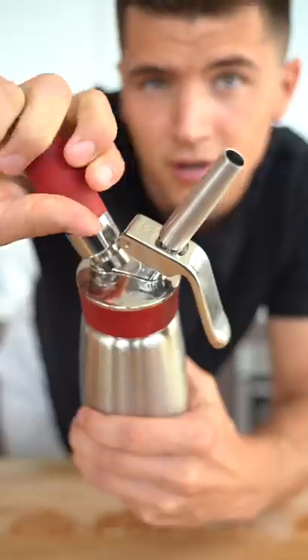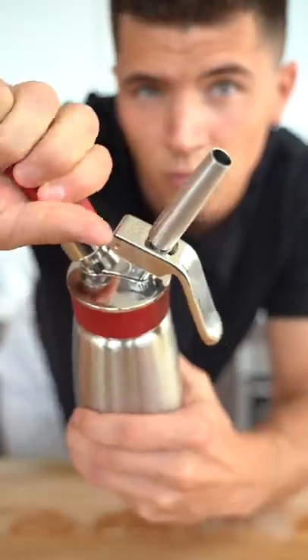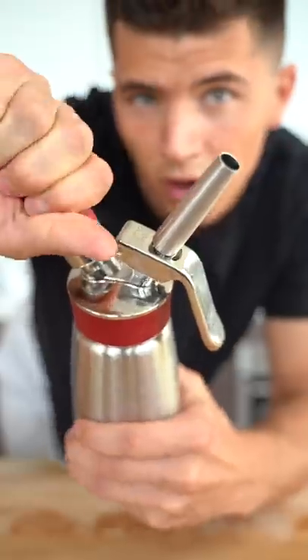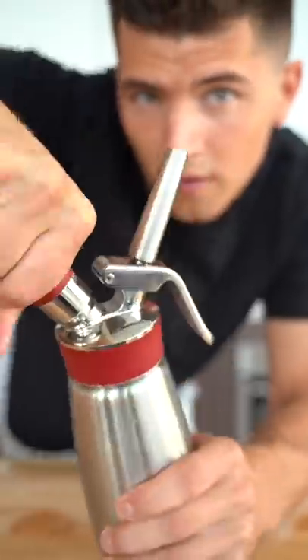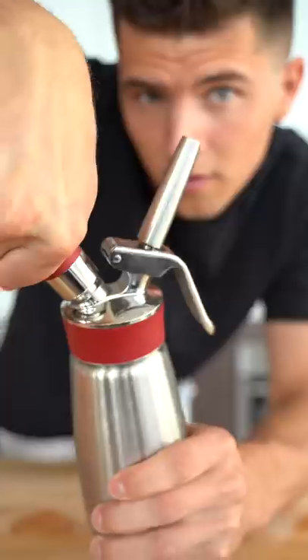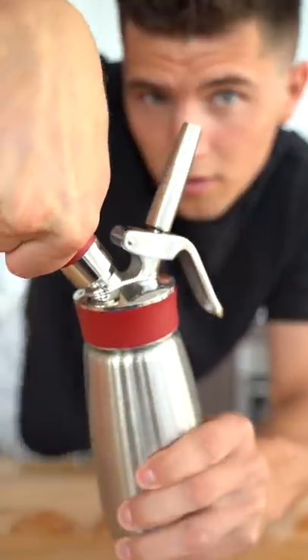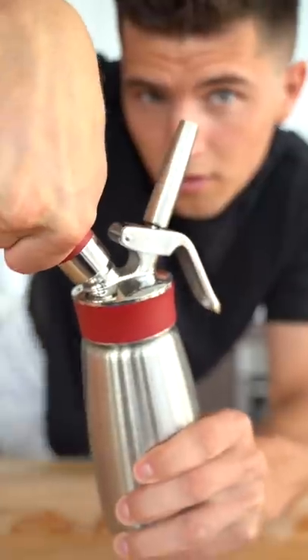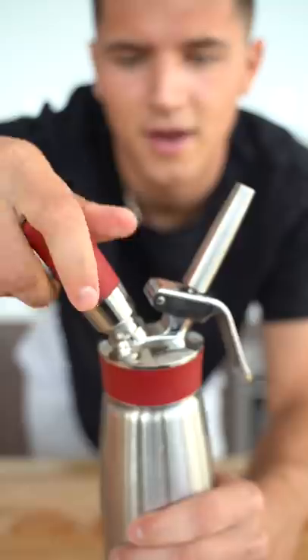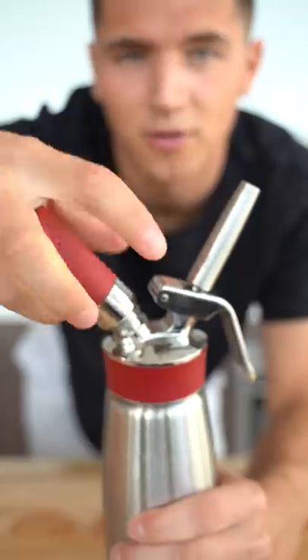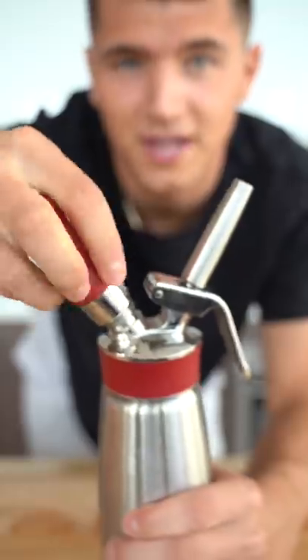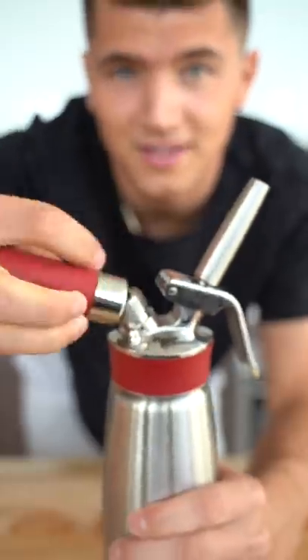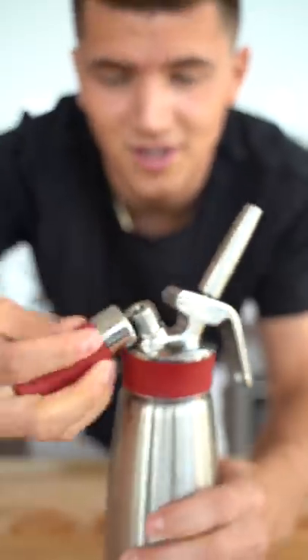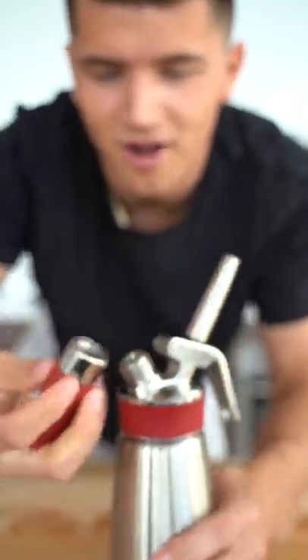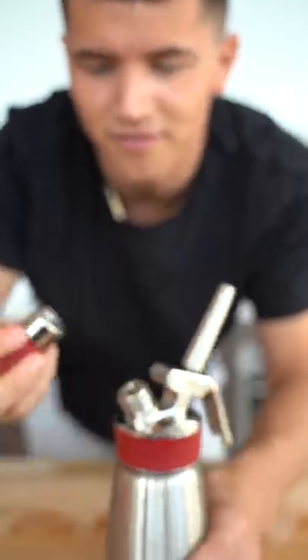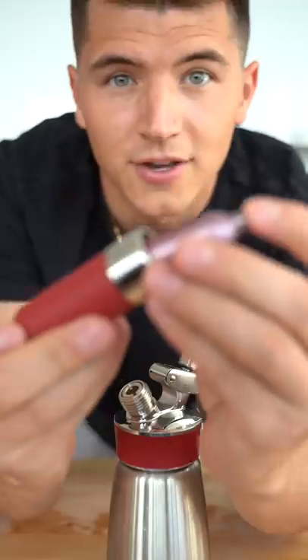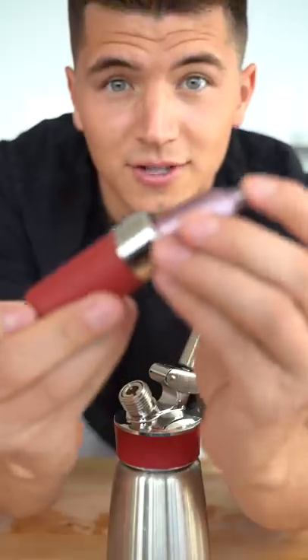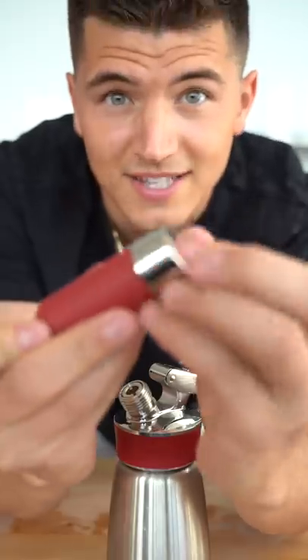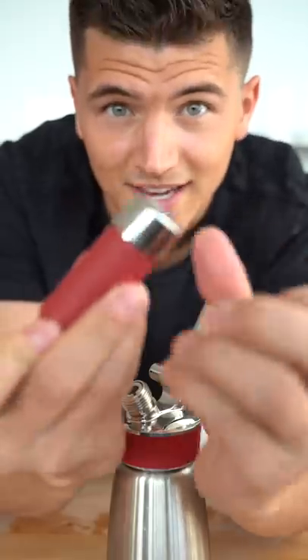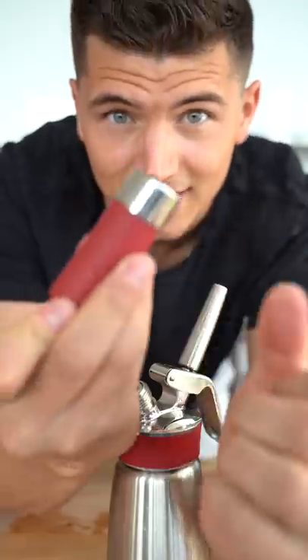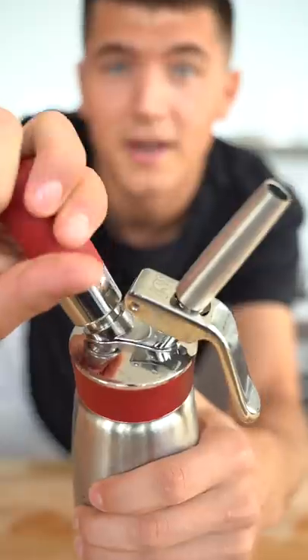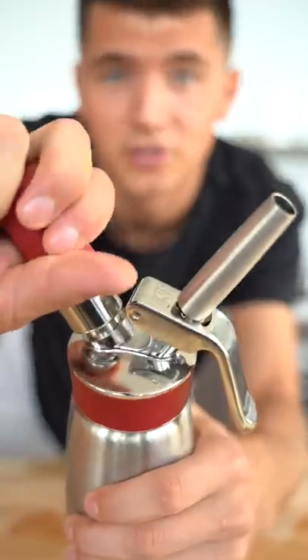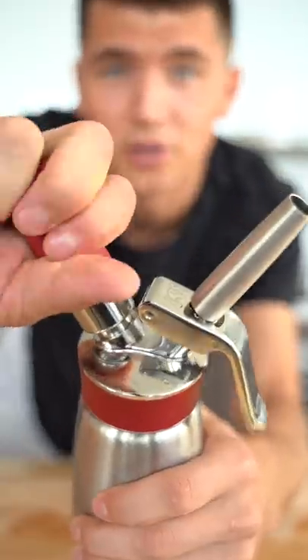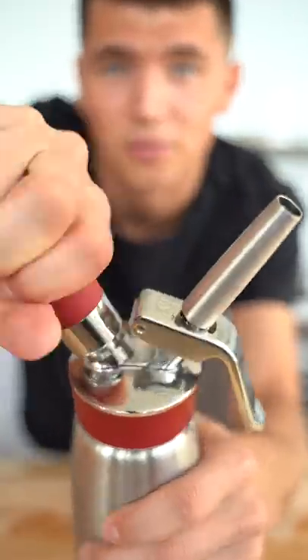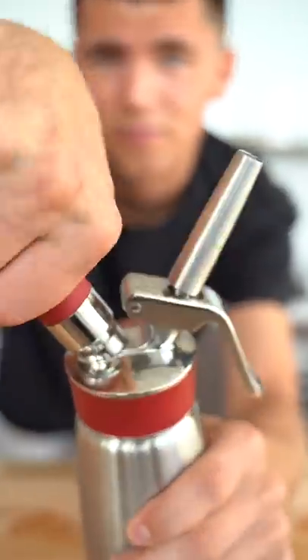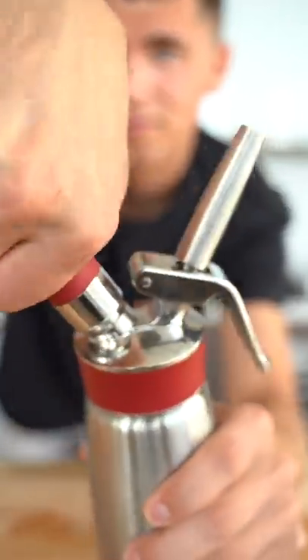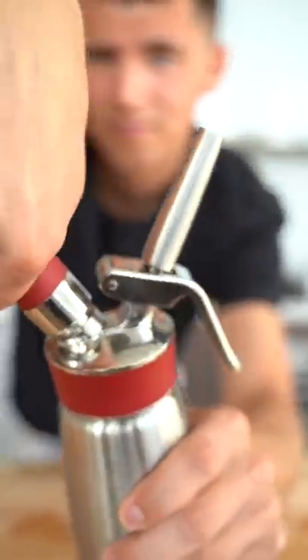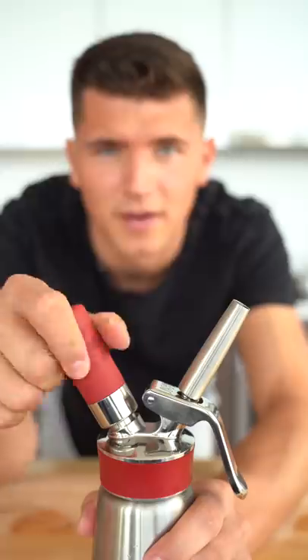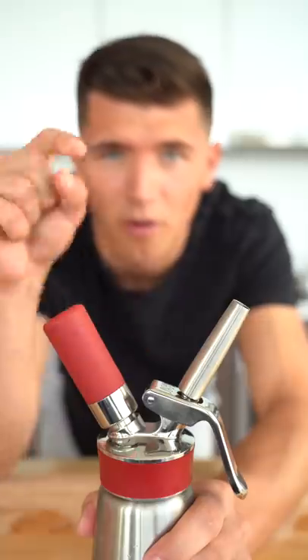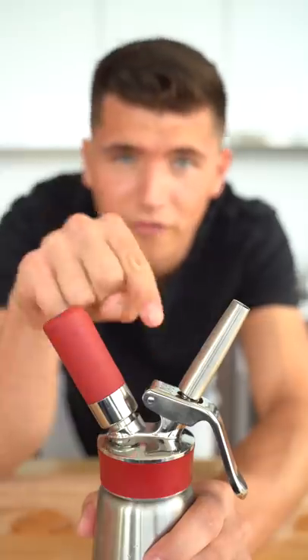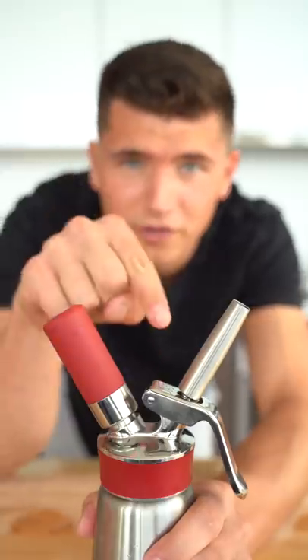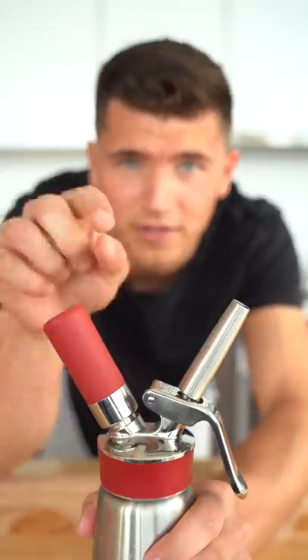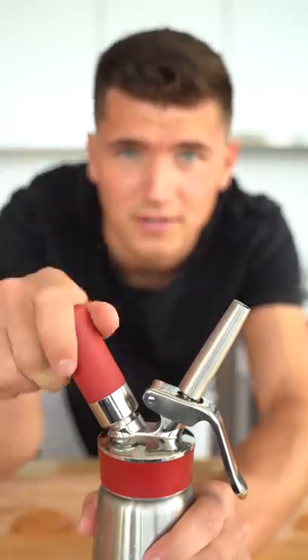Here's one. Now I'll take this off and do a second — and here's two. Now I'll refrigerate this.